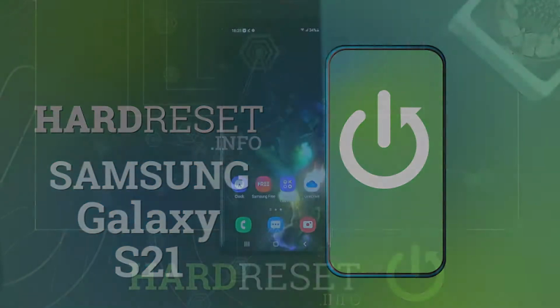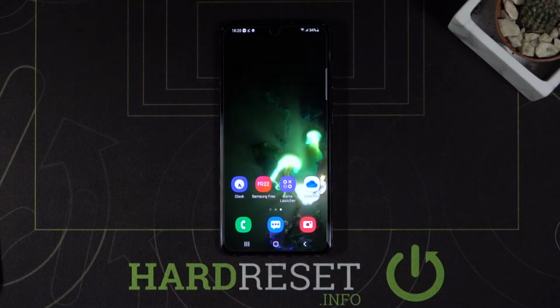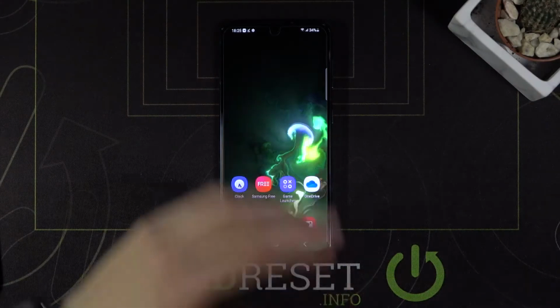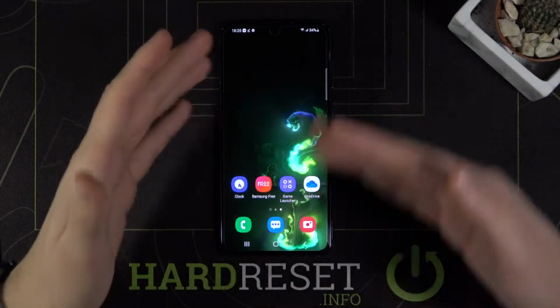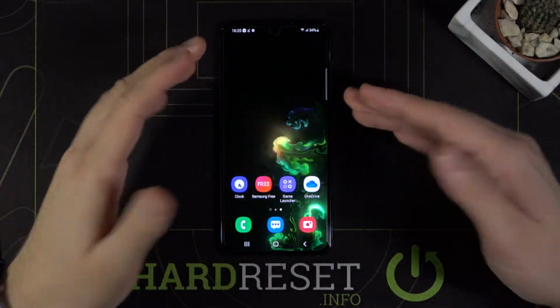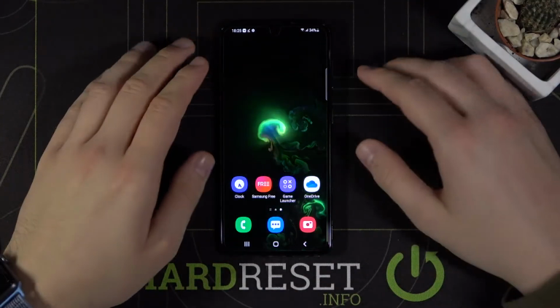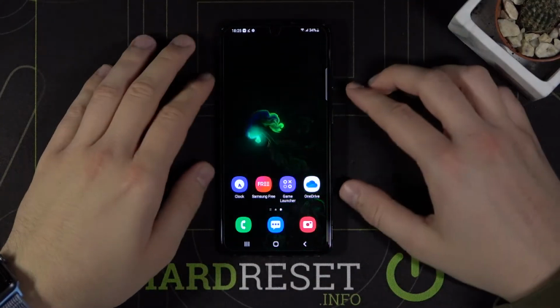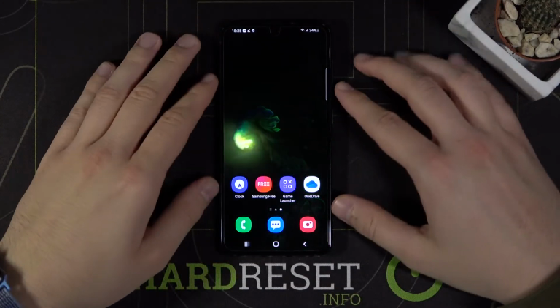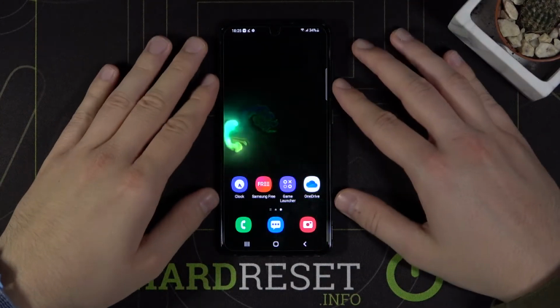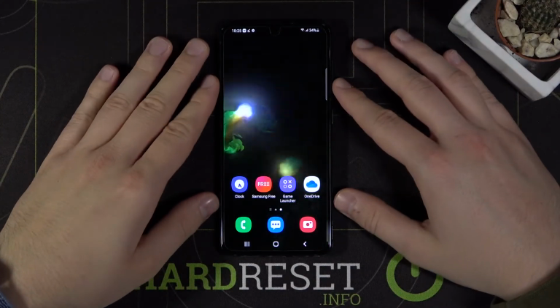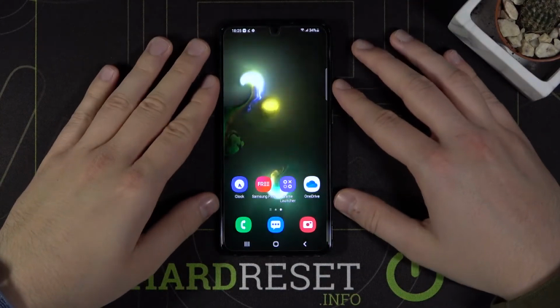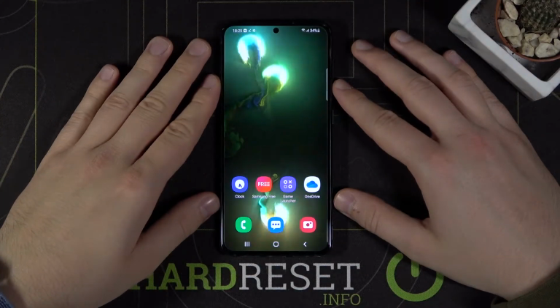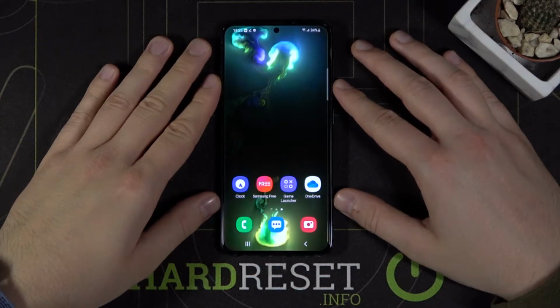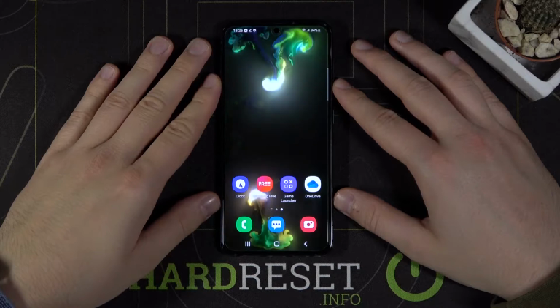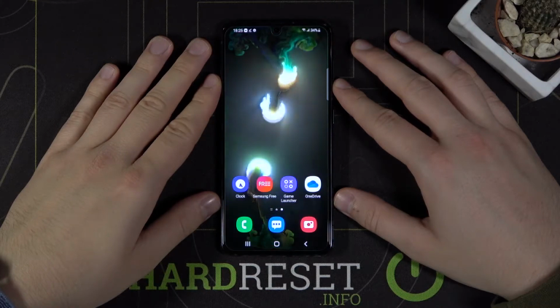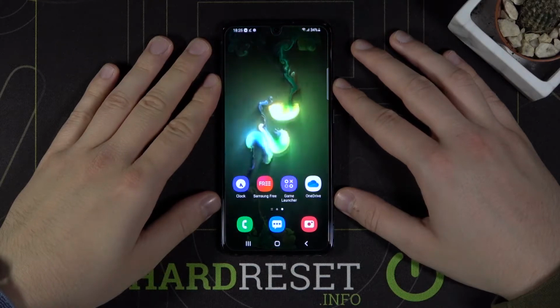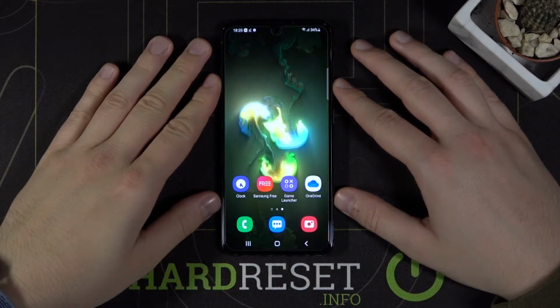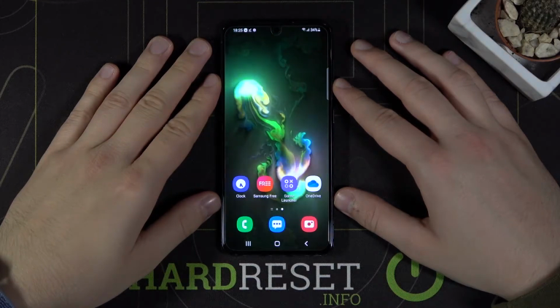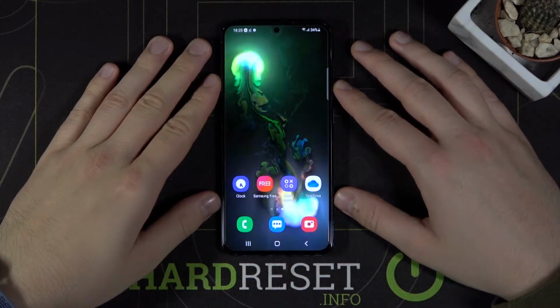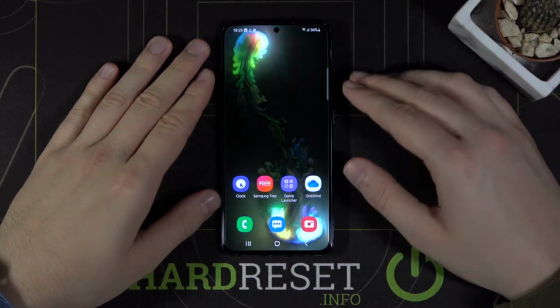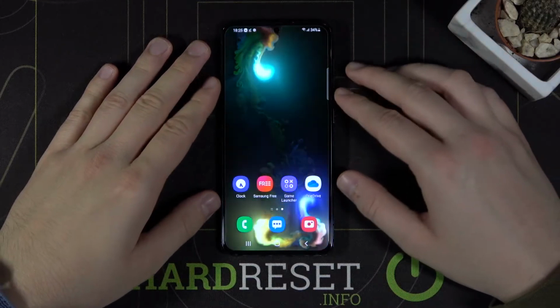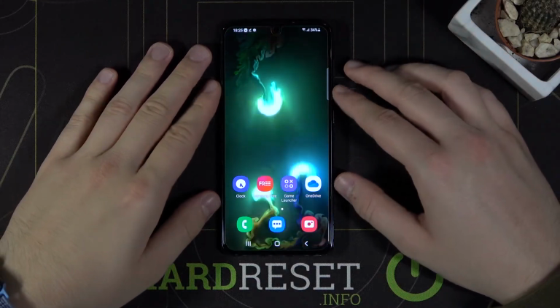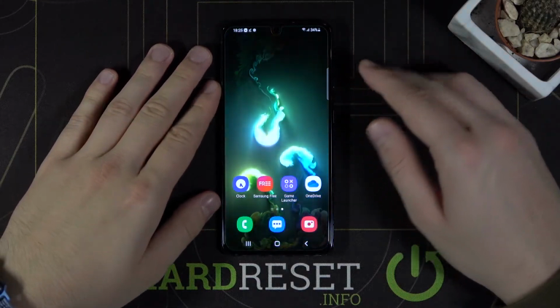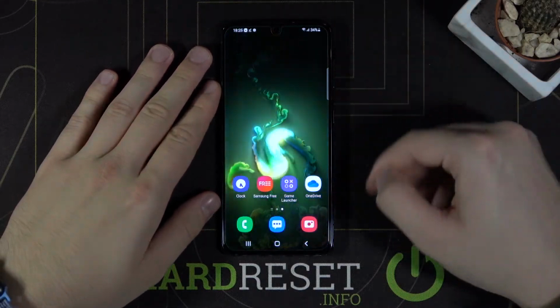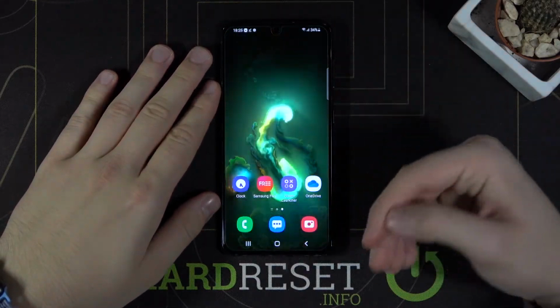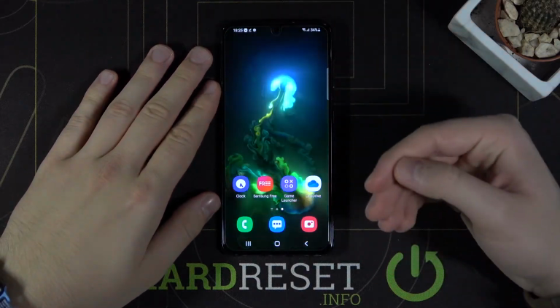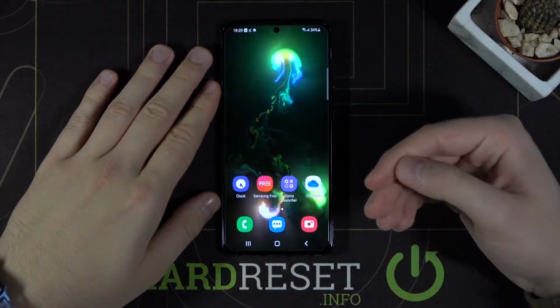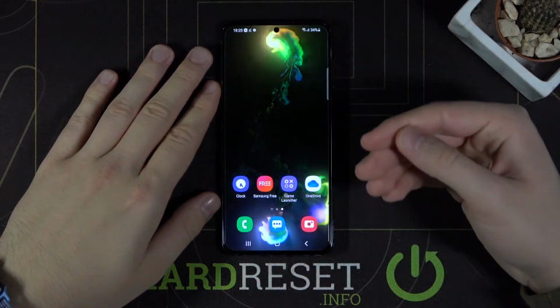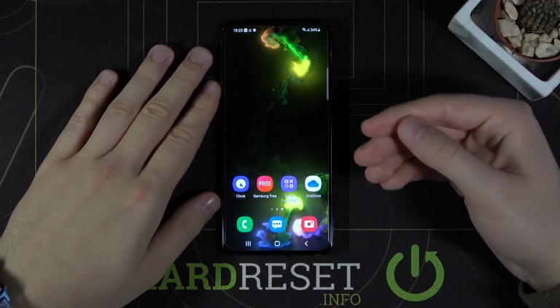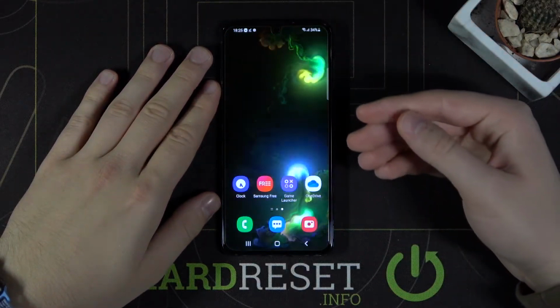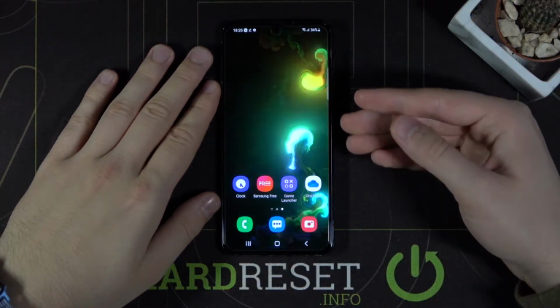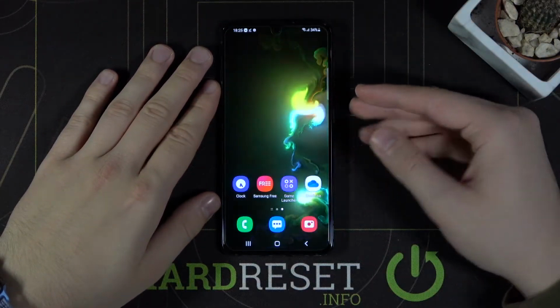Welcome! In front of me I have Samsung Galaxy S21 and I'm going to show you how I can improve the speed of the face unlock recognition.